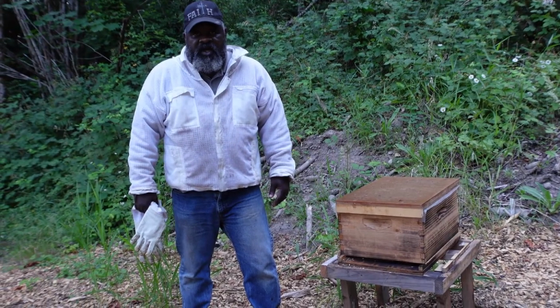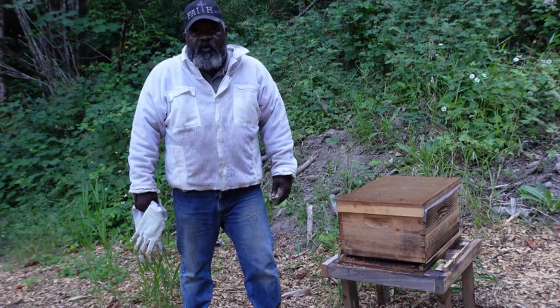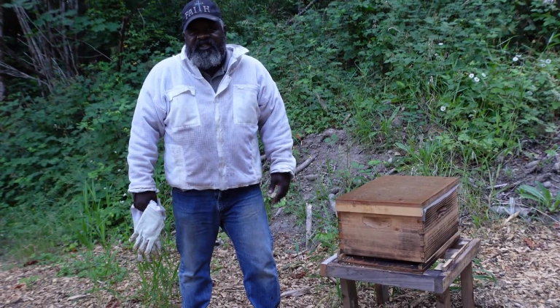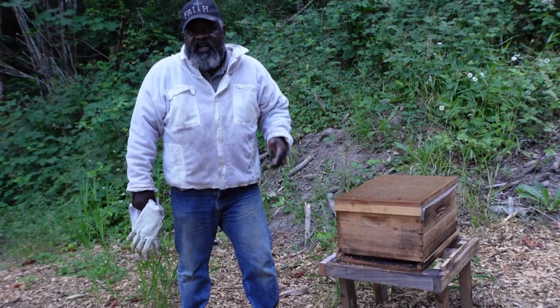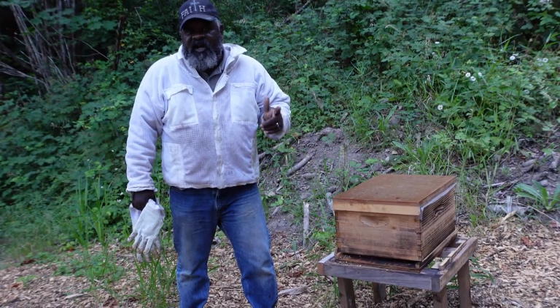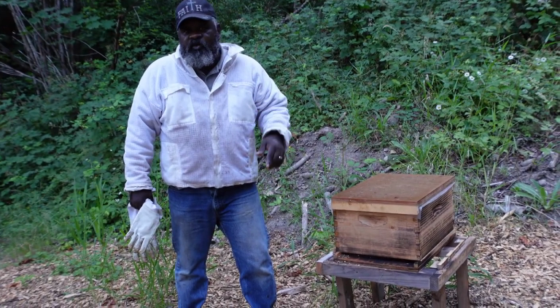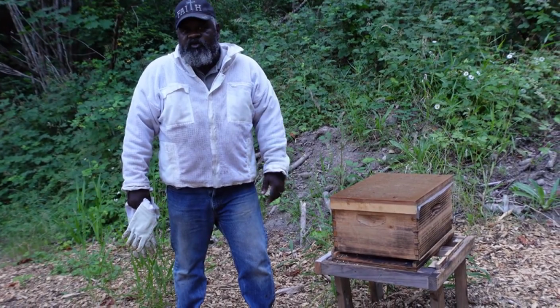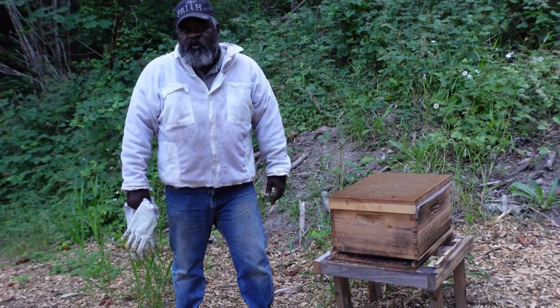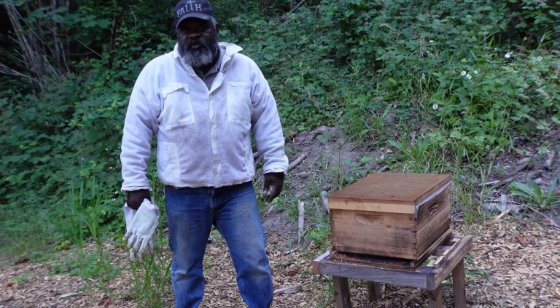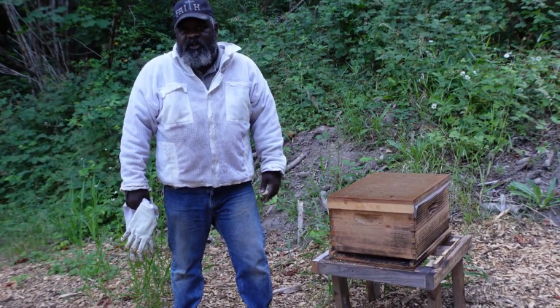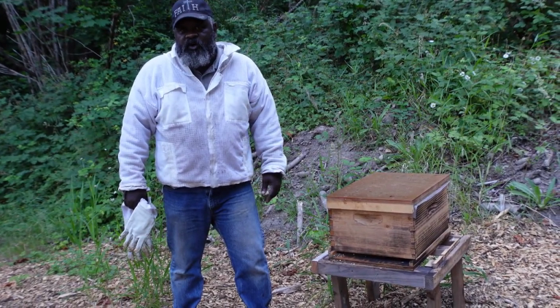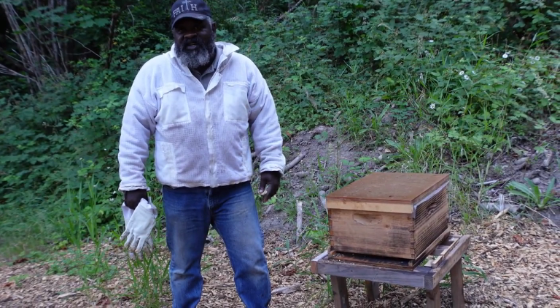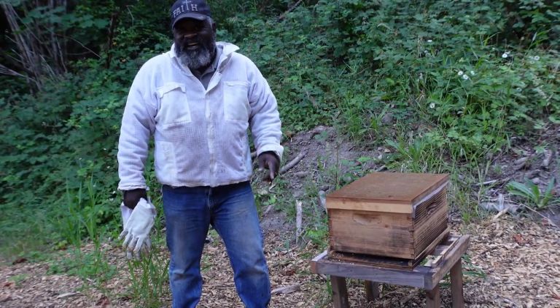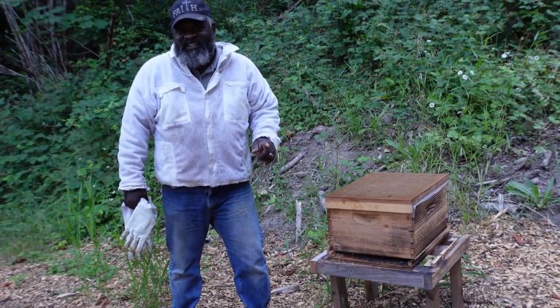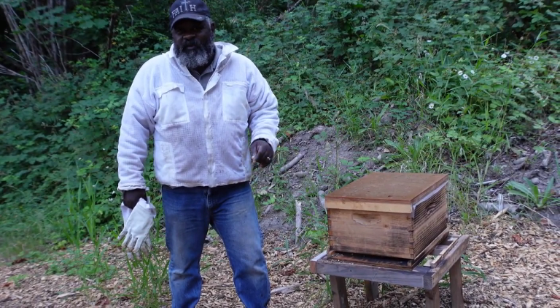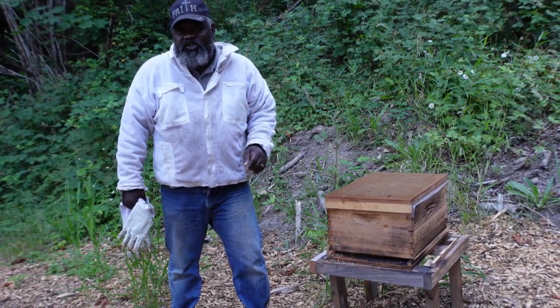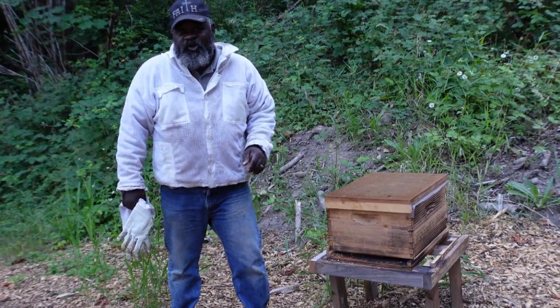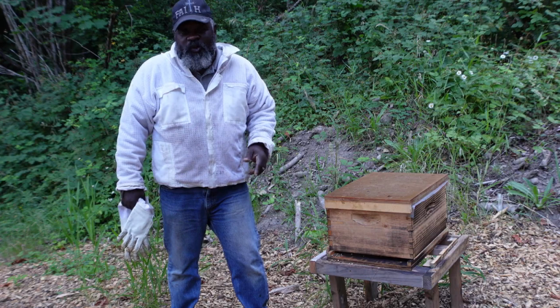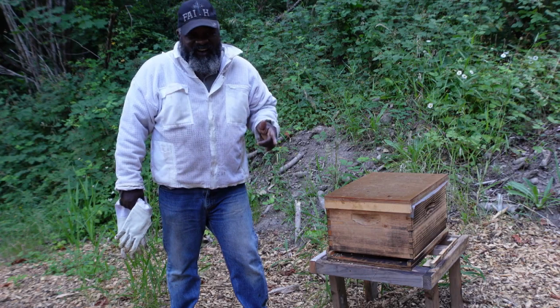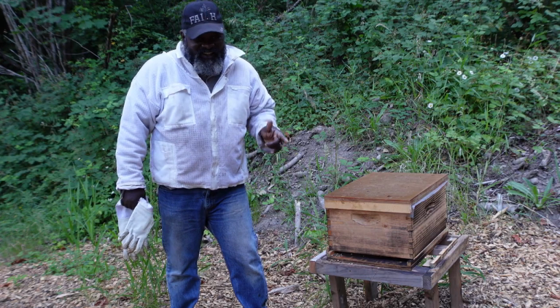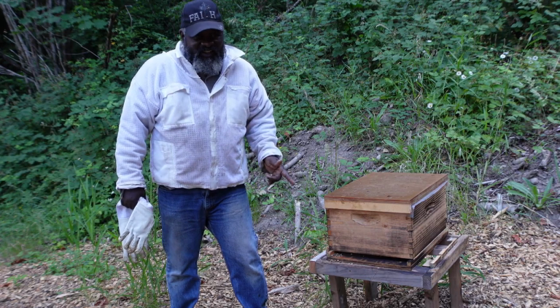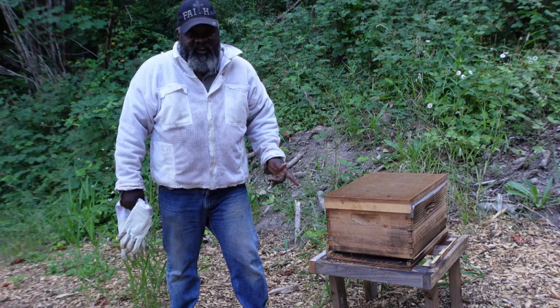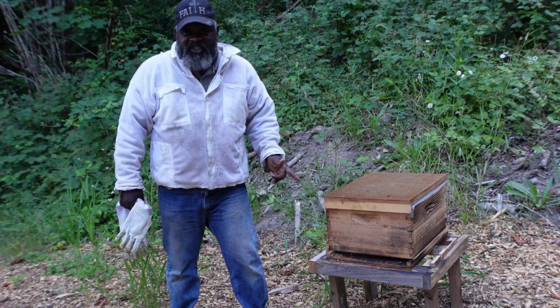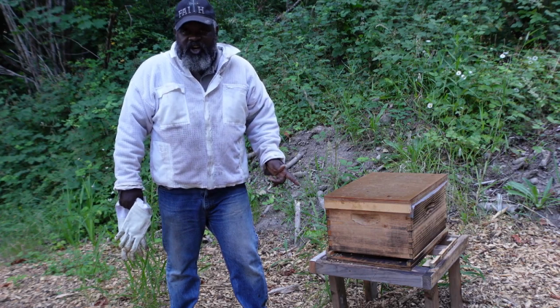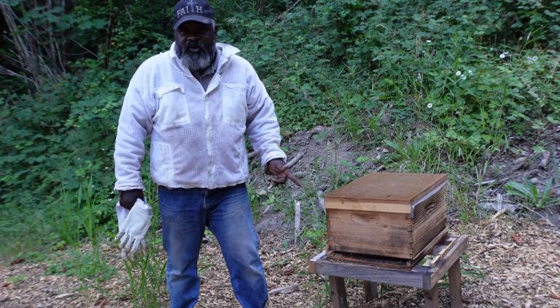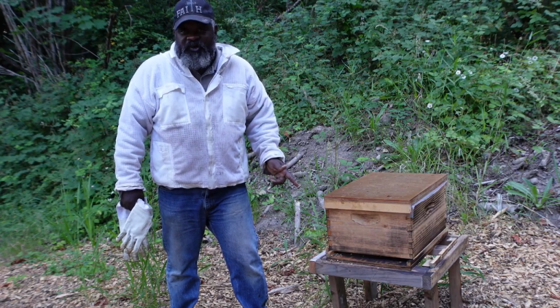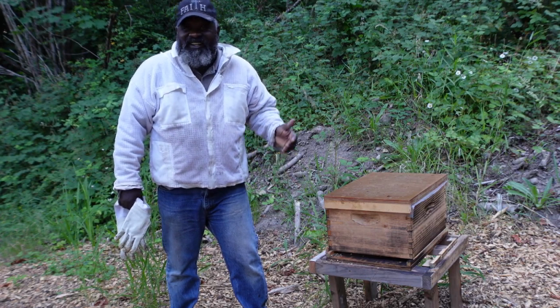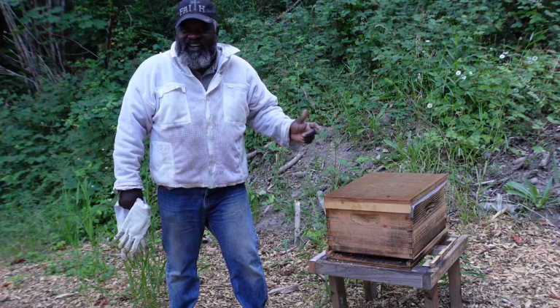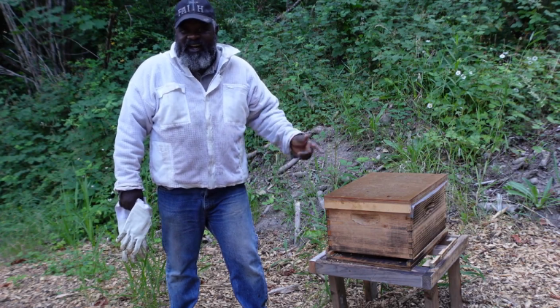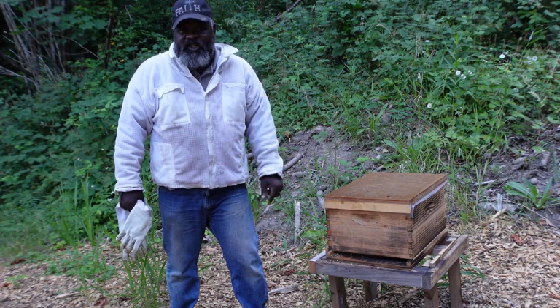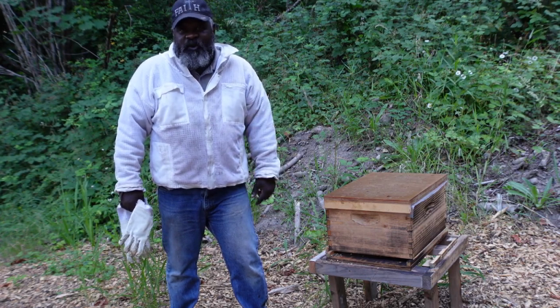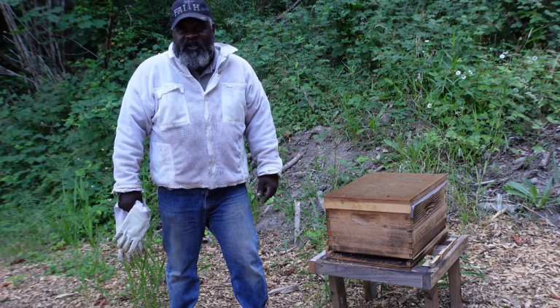Hello Beaks, I'm Allen Woods from Woods Bee Co. And today I'm going to show you how to identify chalkbrood and how to deal with it.